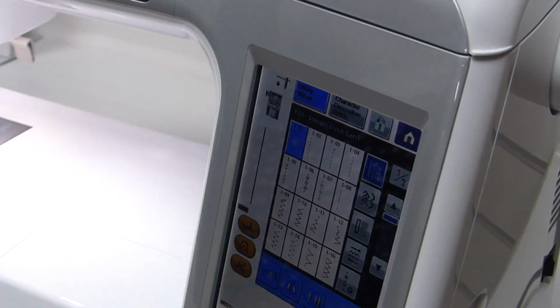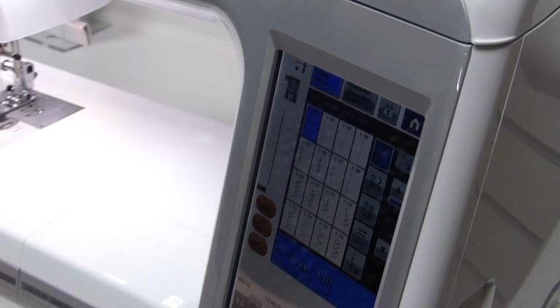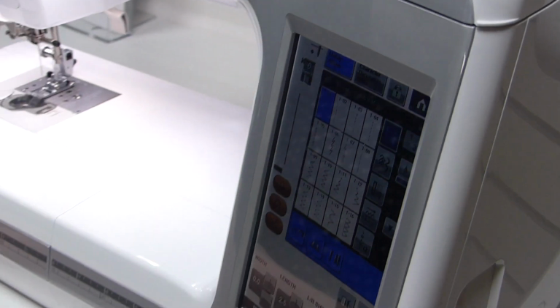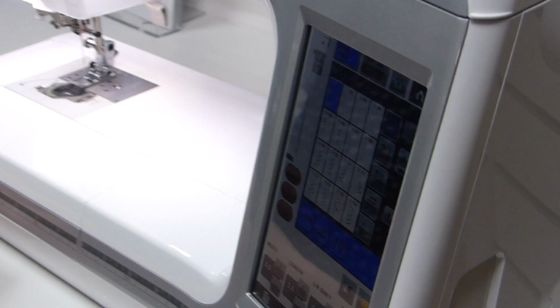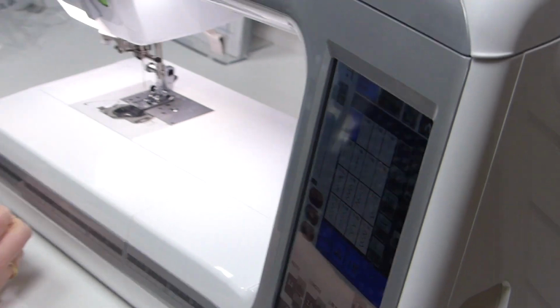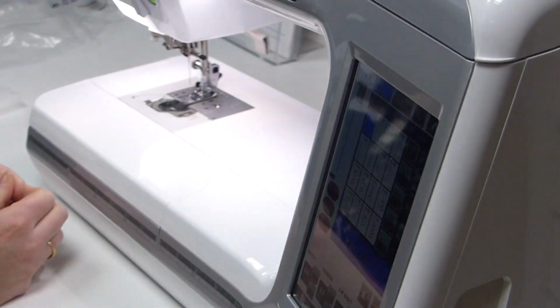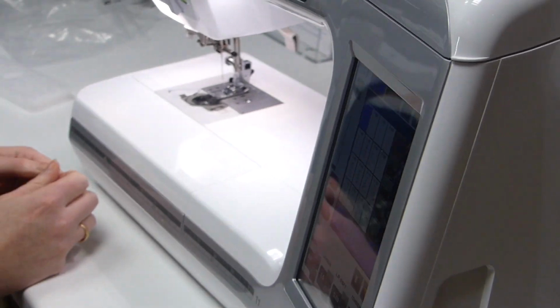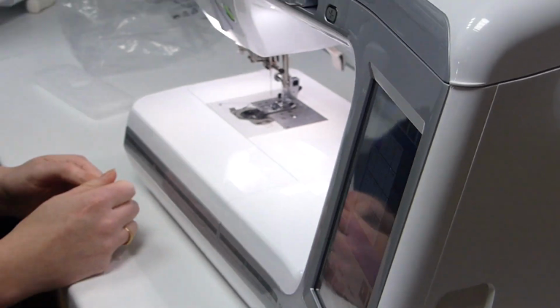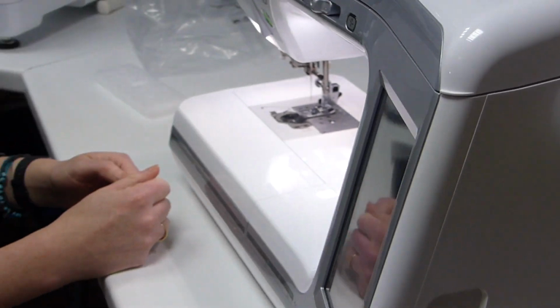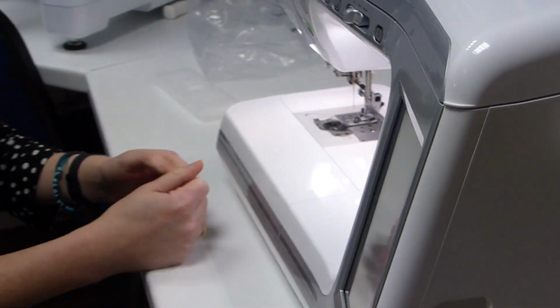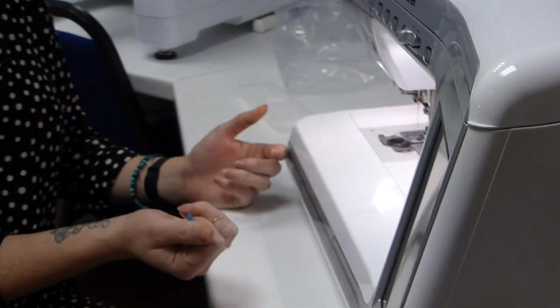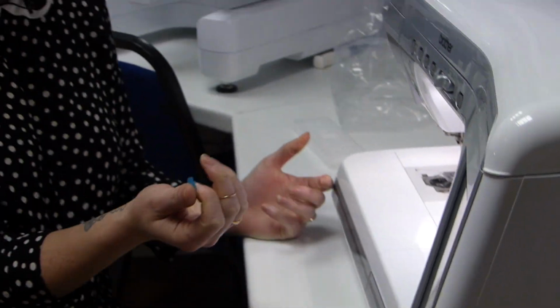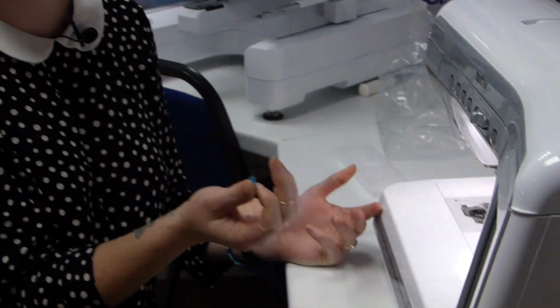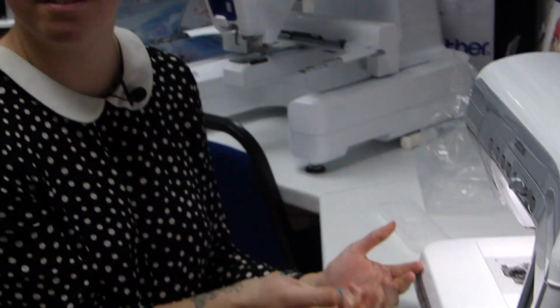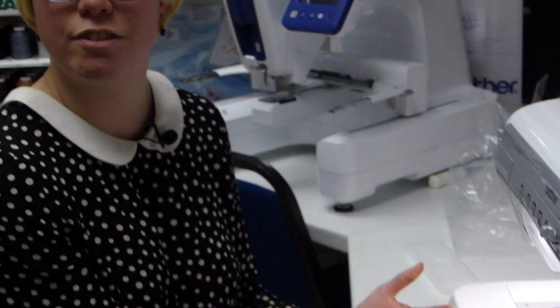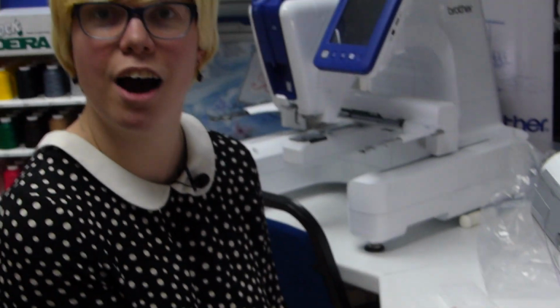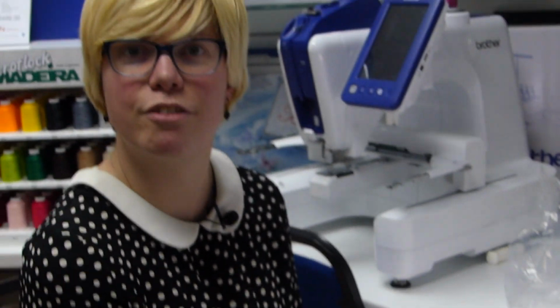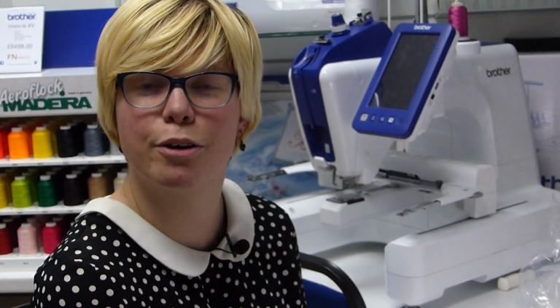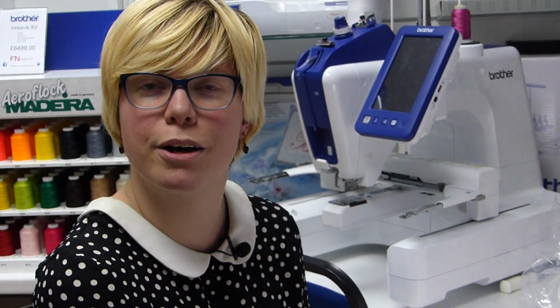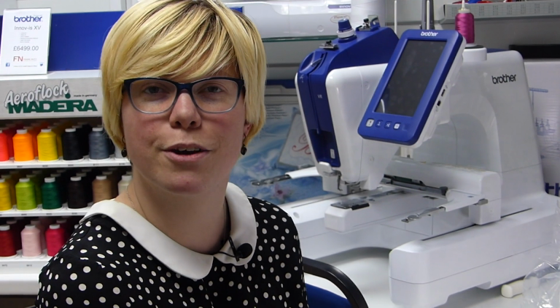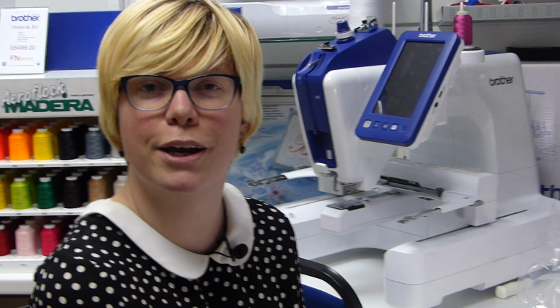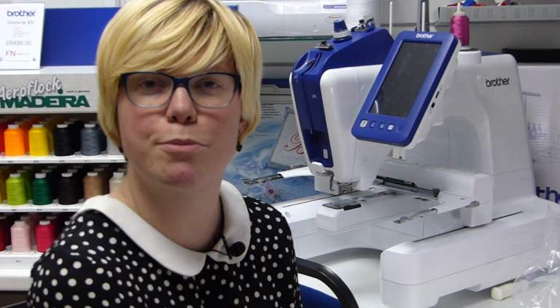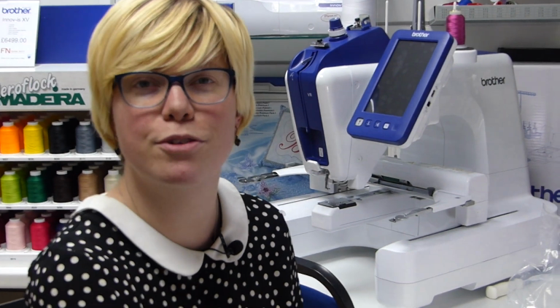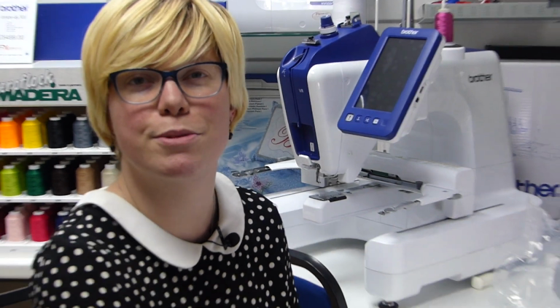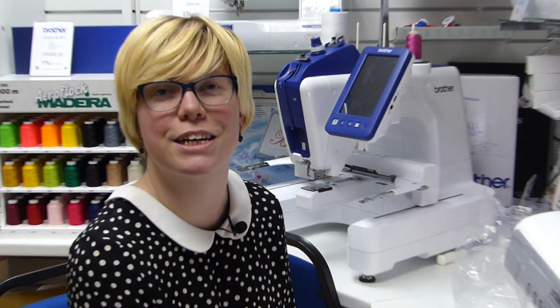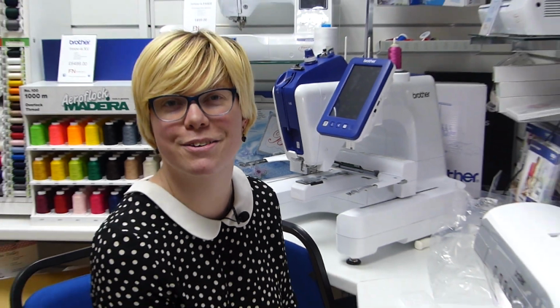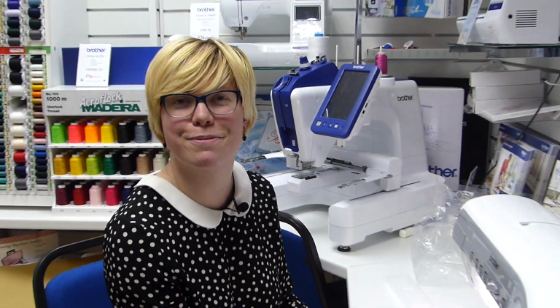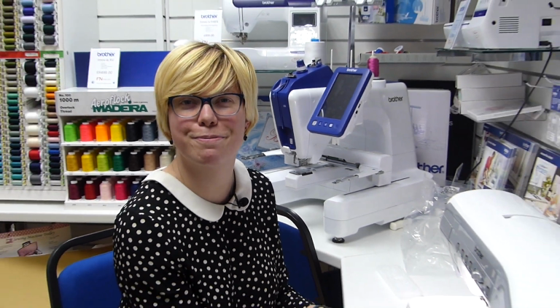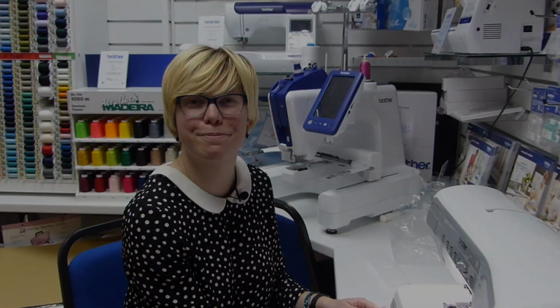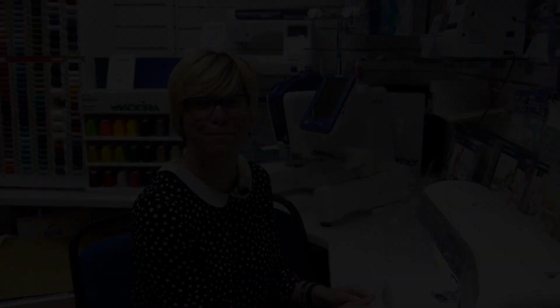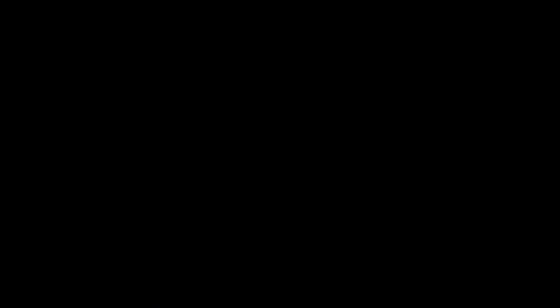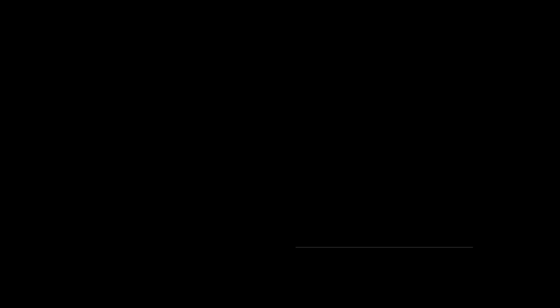And that was the V5 combined sewing and embroidery machine — you have the sewing machine.